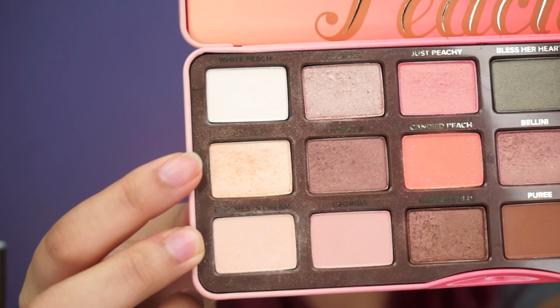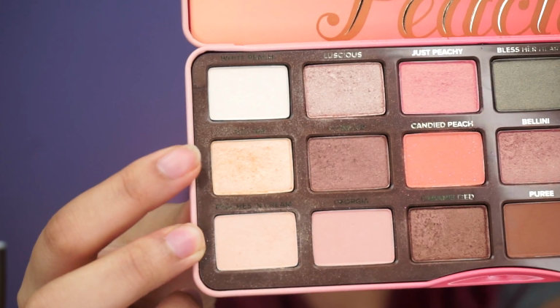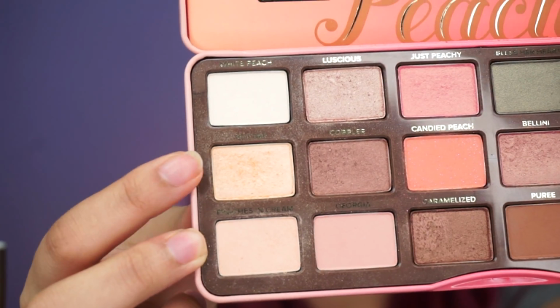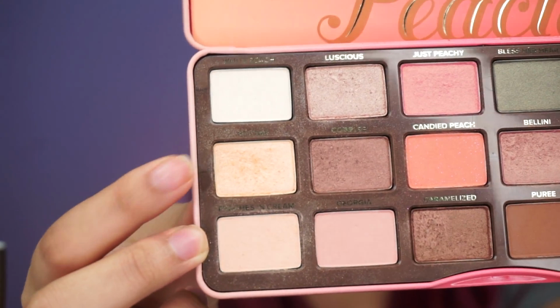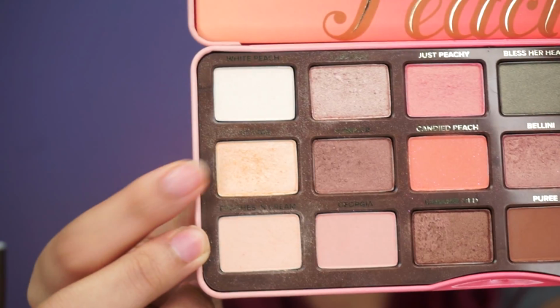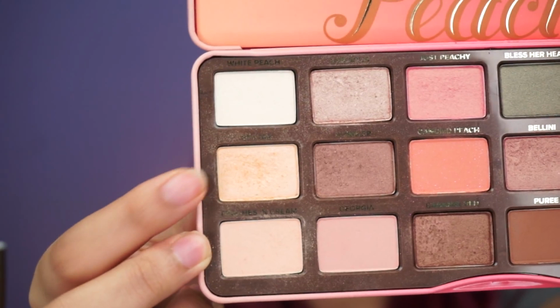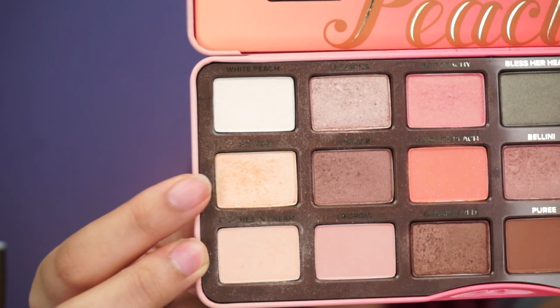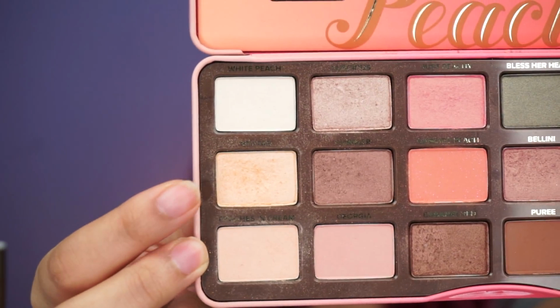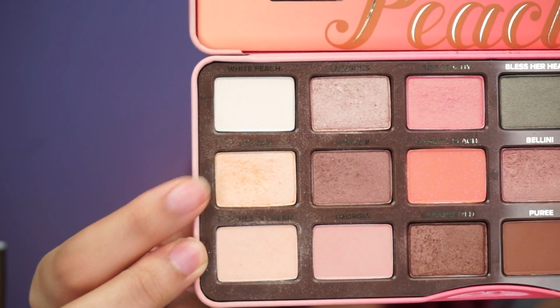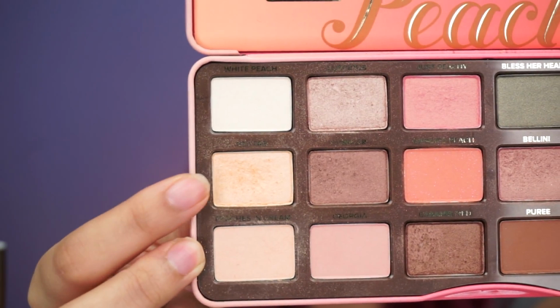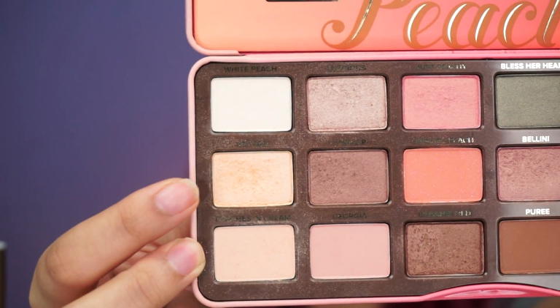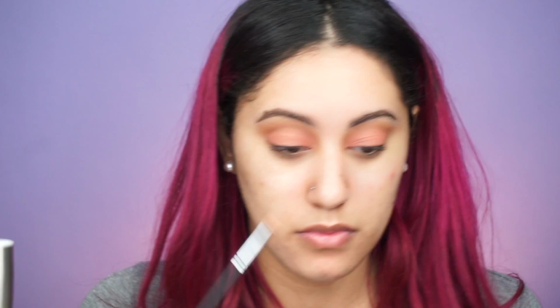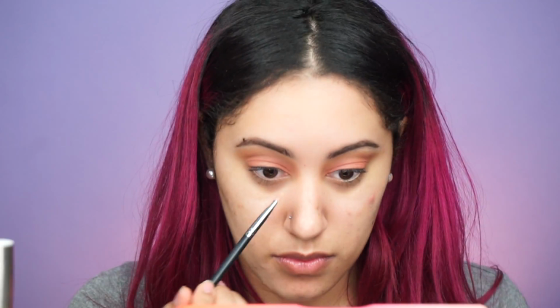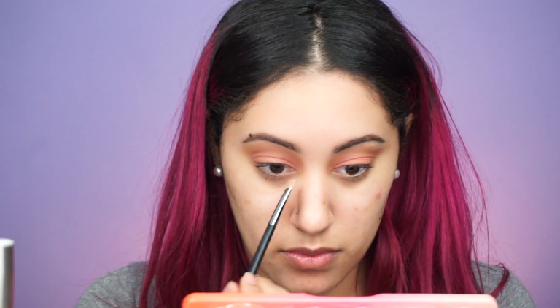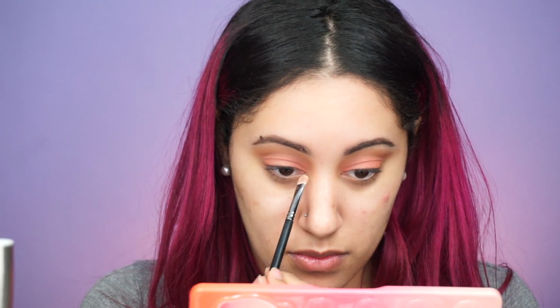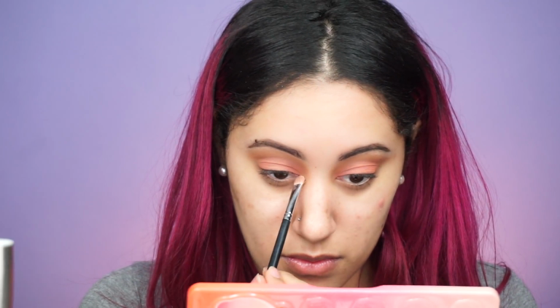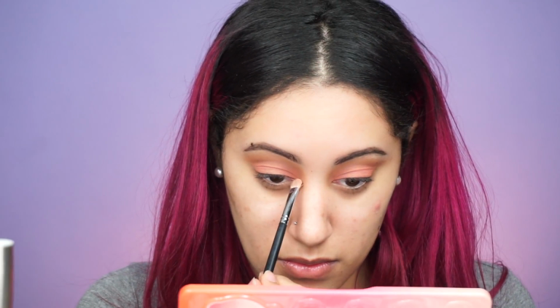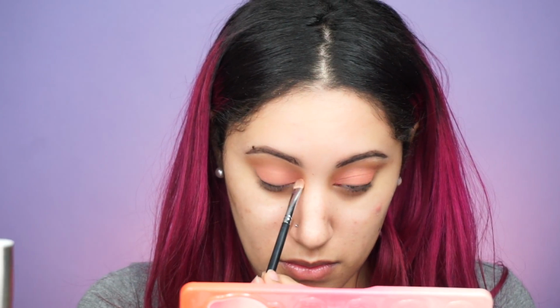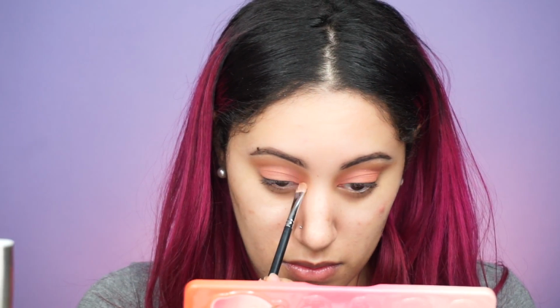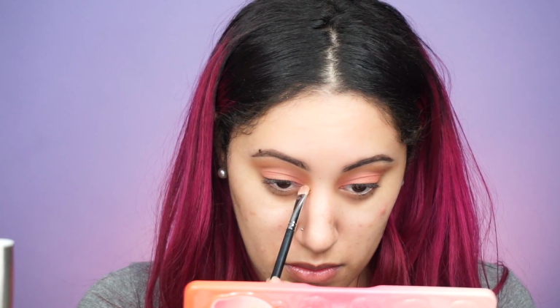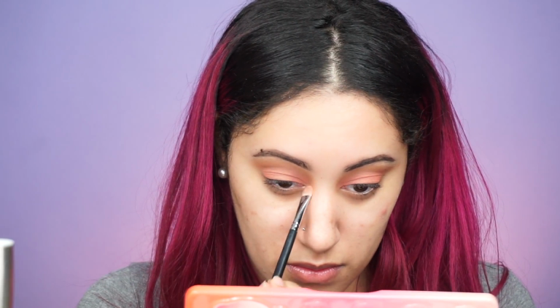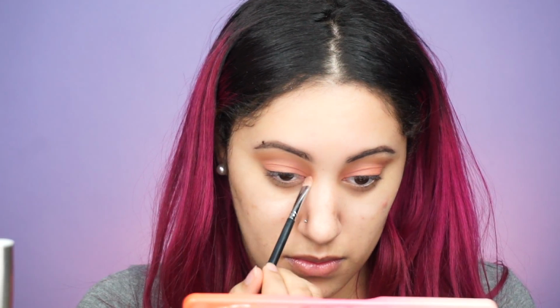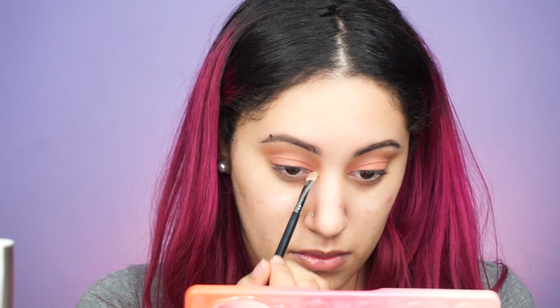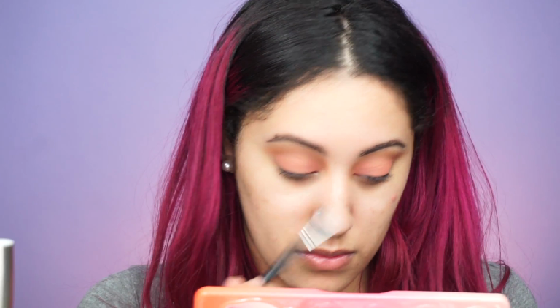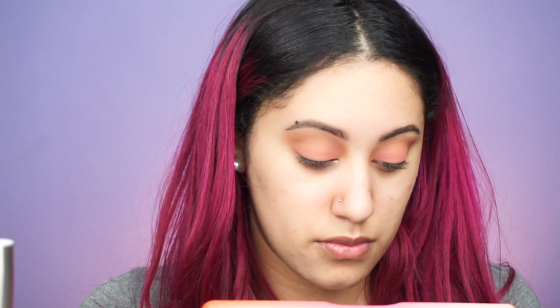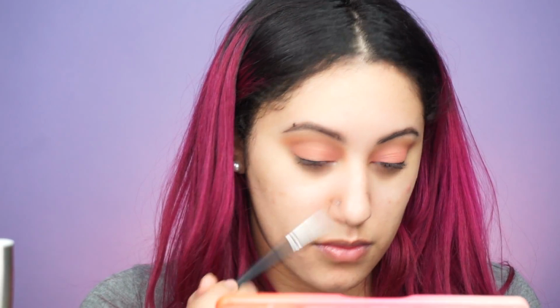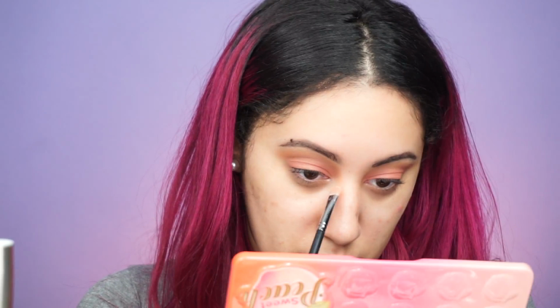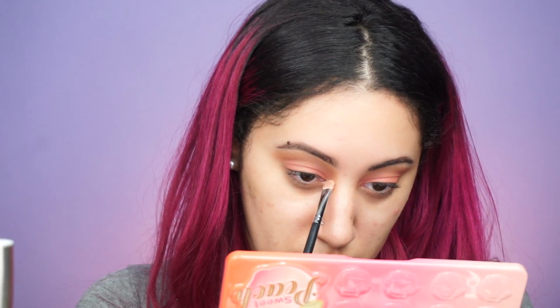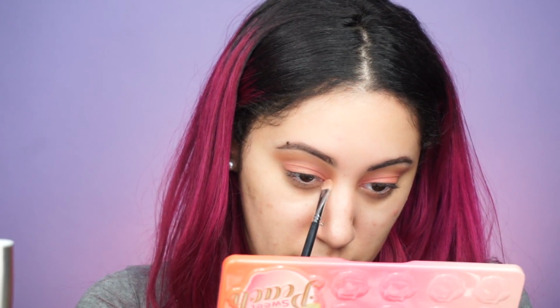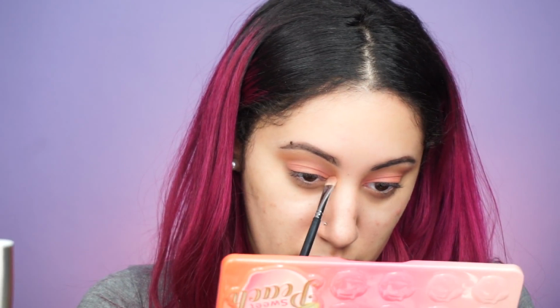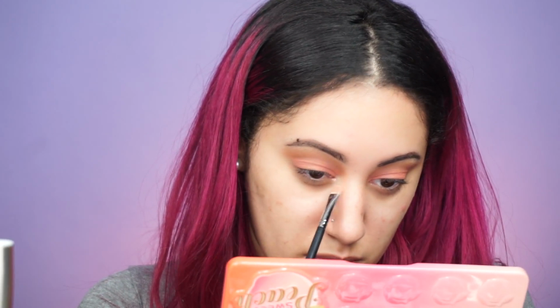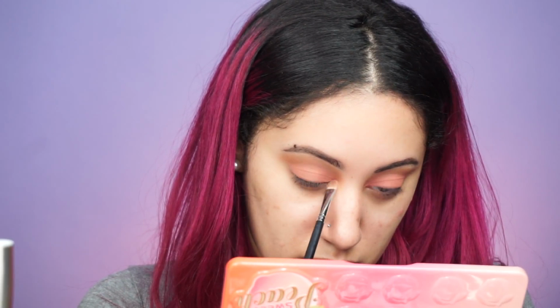Next, to highlight my inner corner and my brow bone, I take Nectar, which is a nice light champagne gold color.